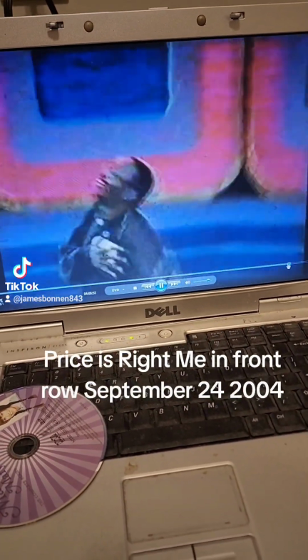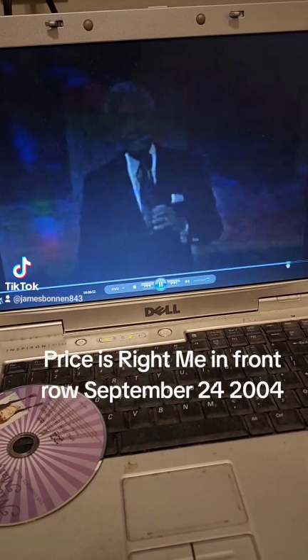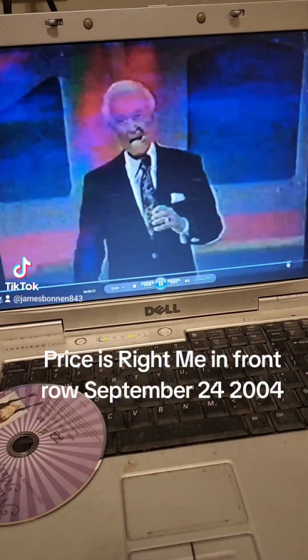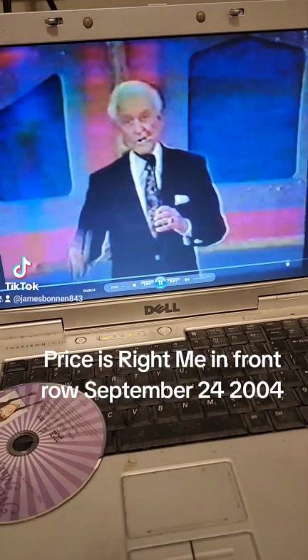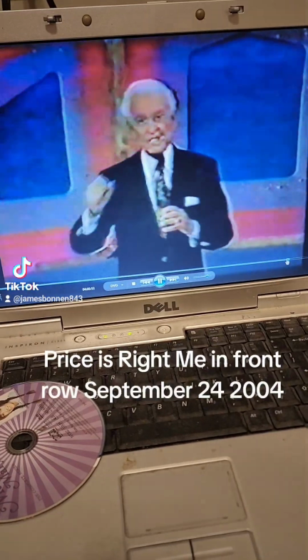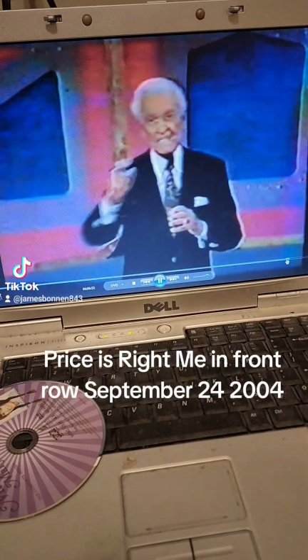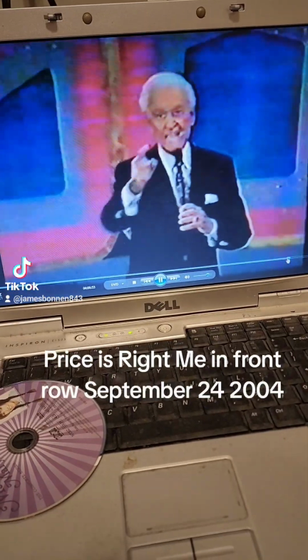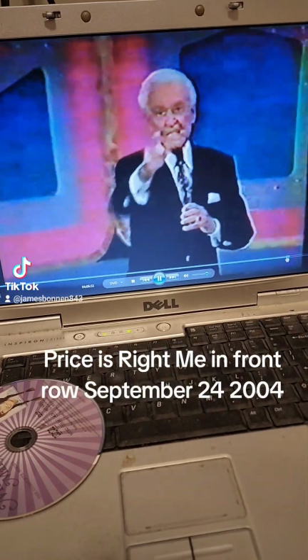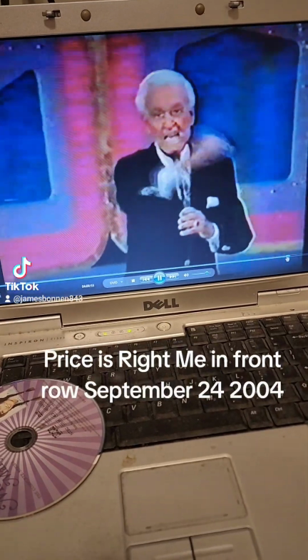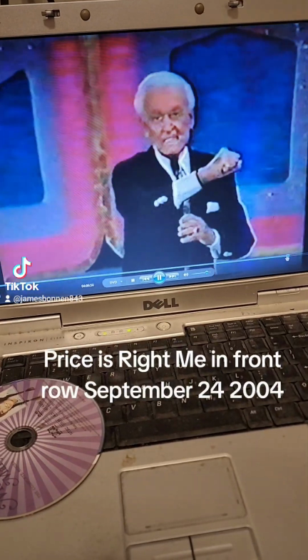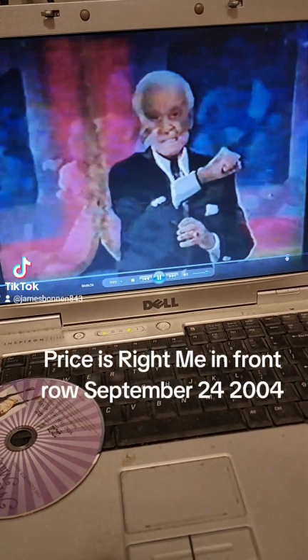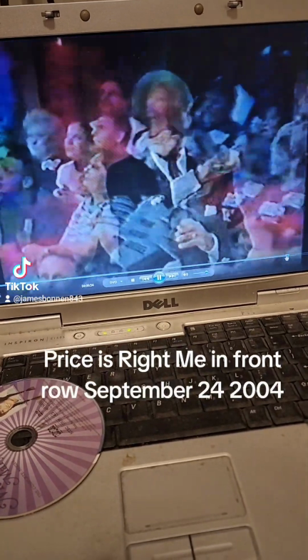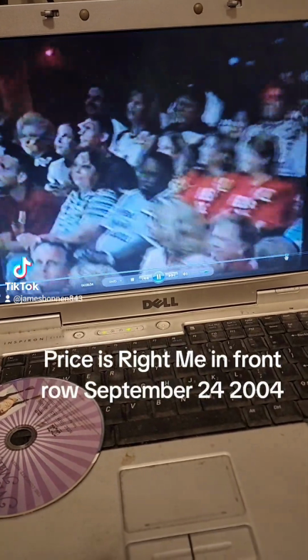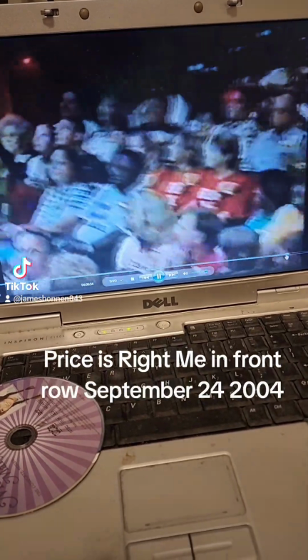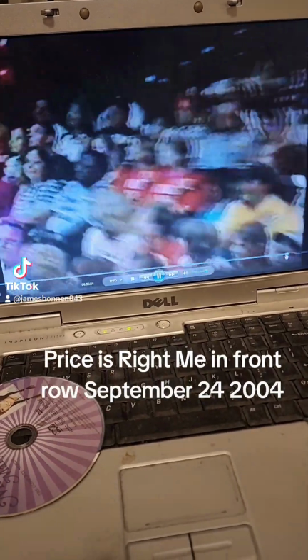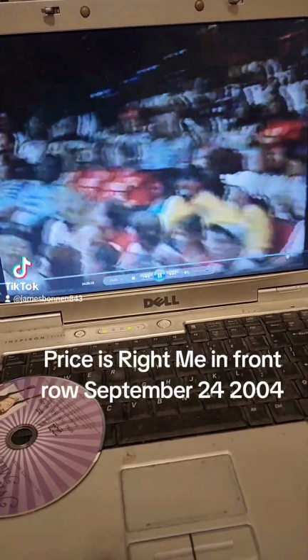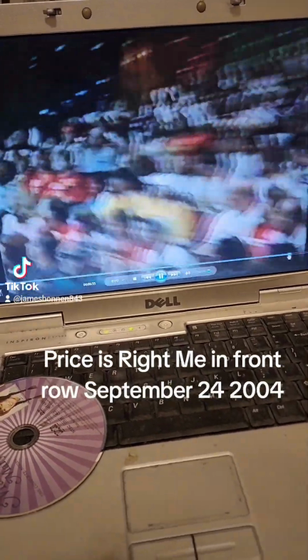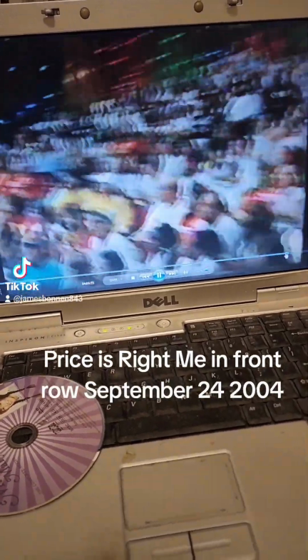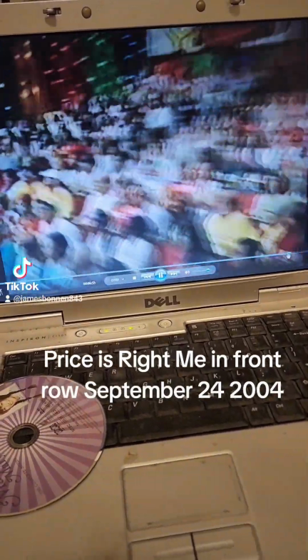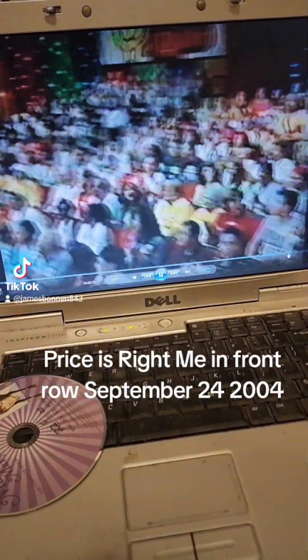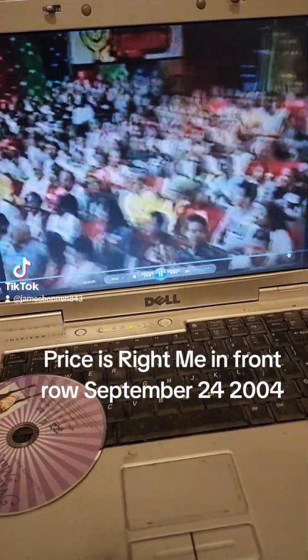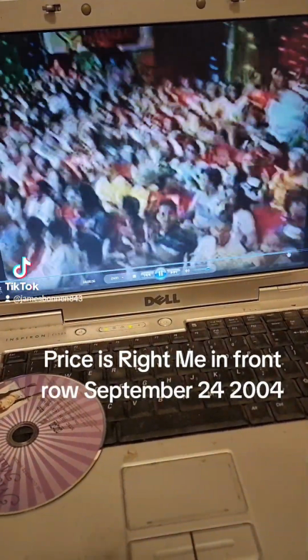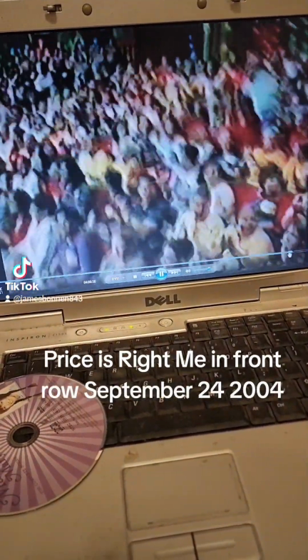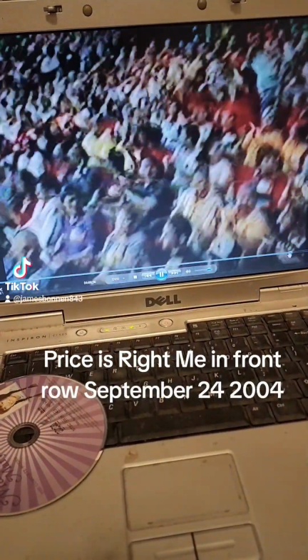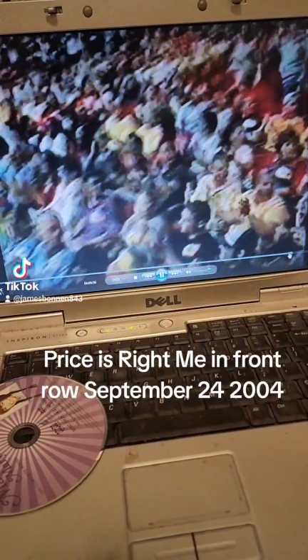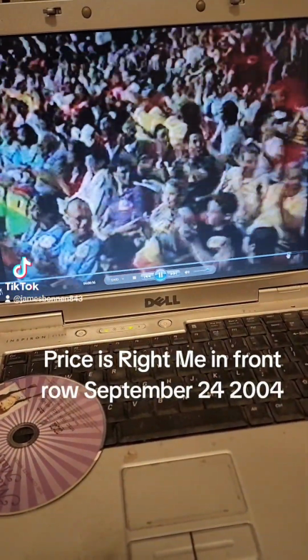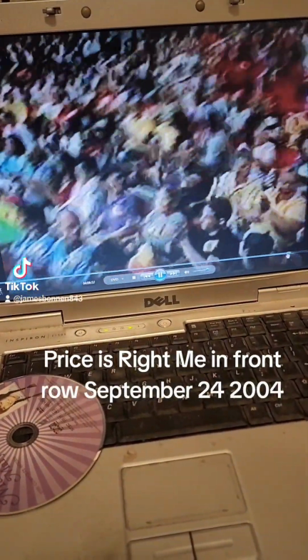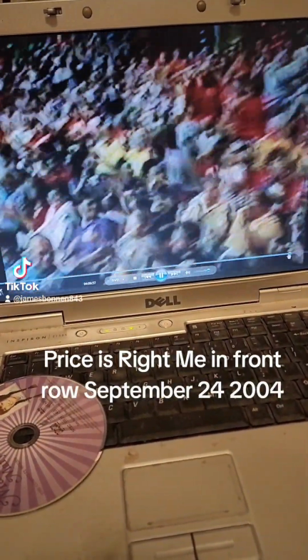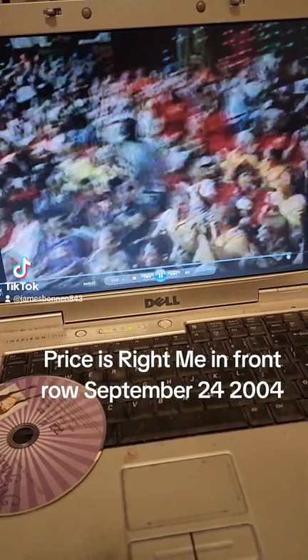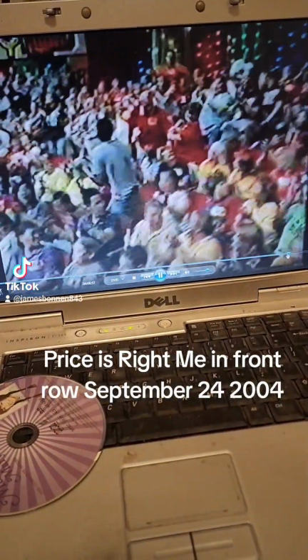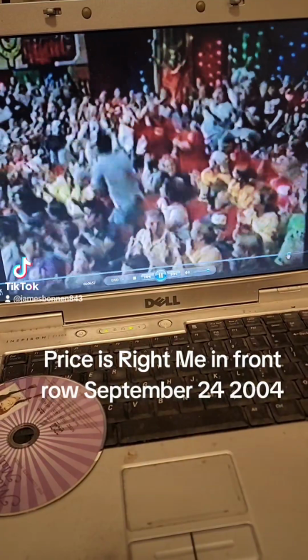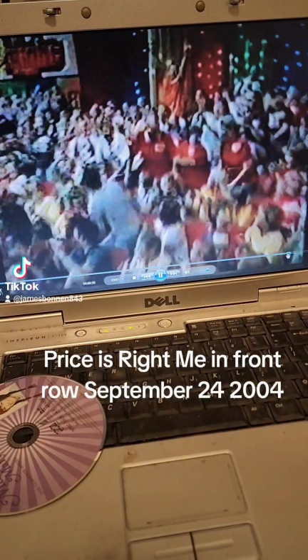Our next contestant is Howard Booth. Come on down. You're the next contestant on The Price is Right.